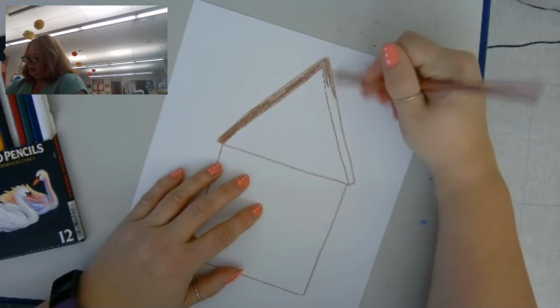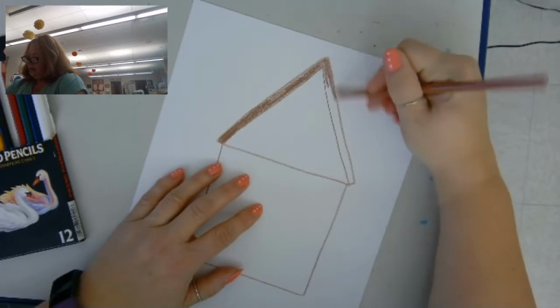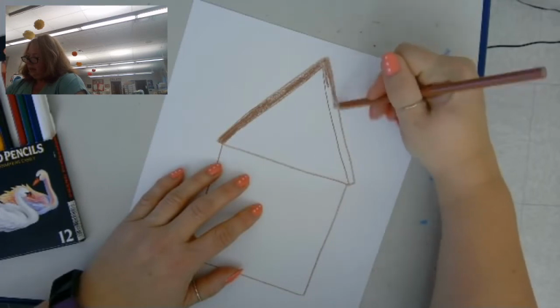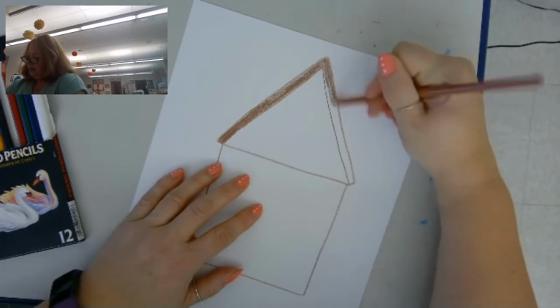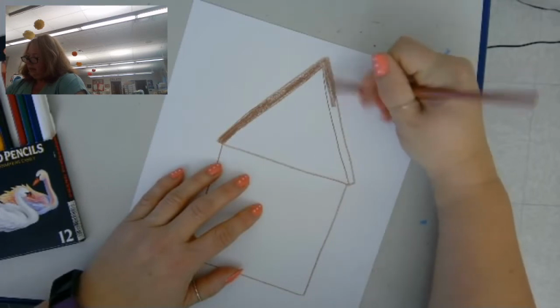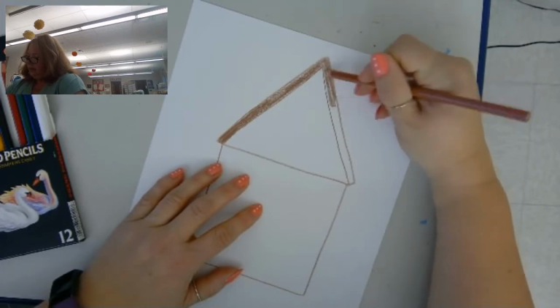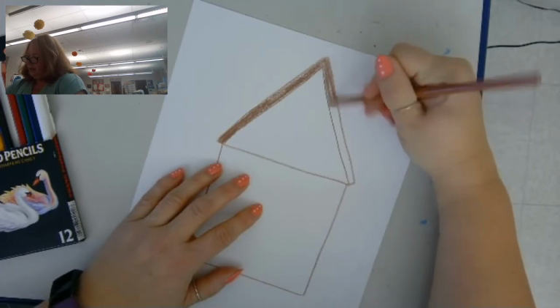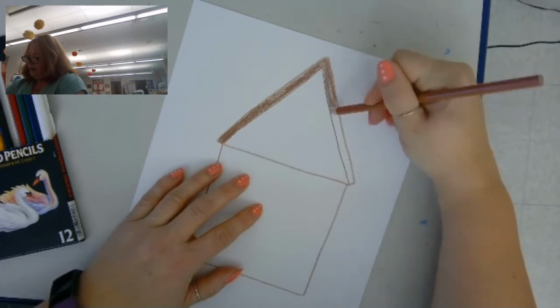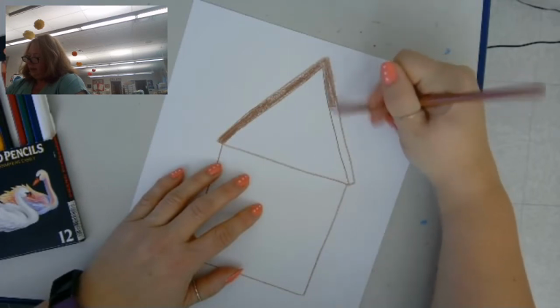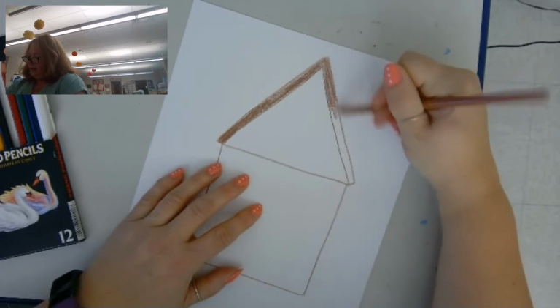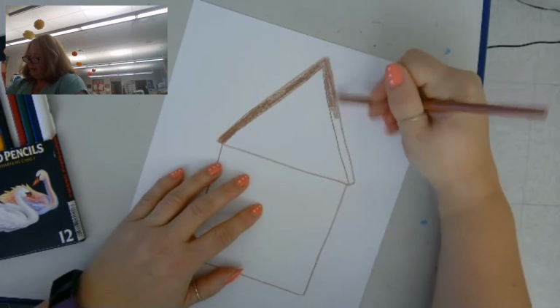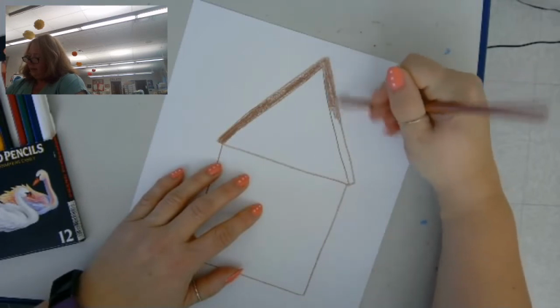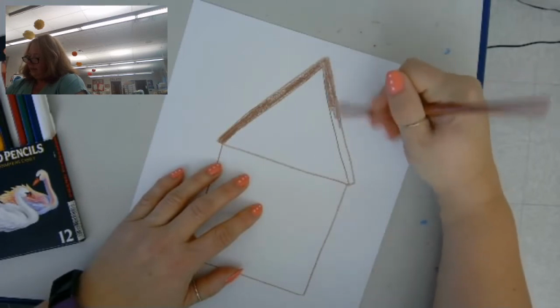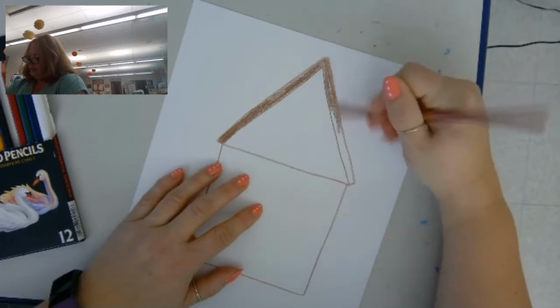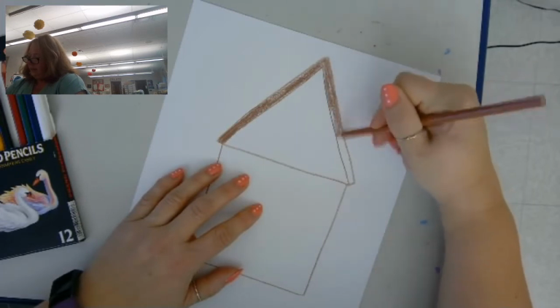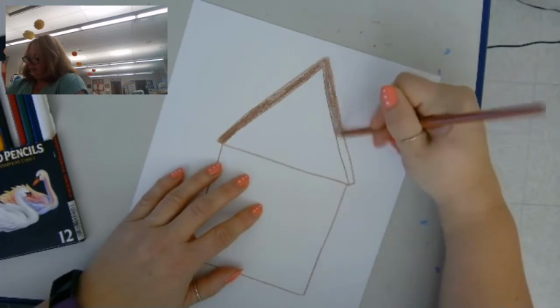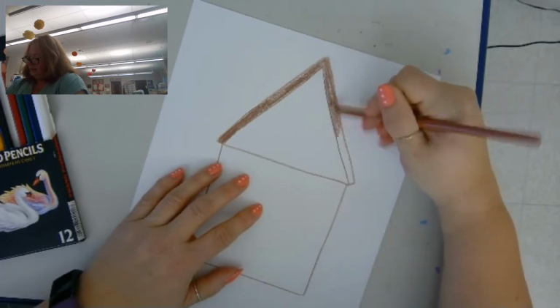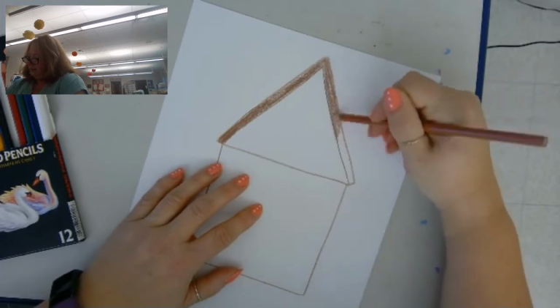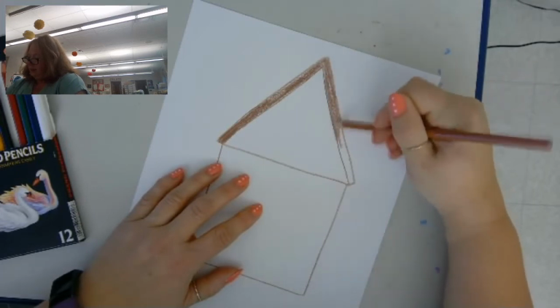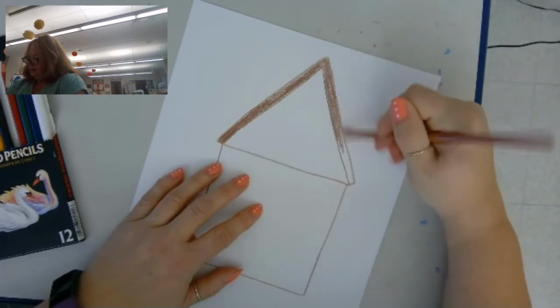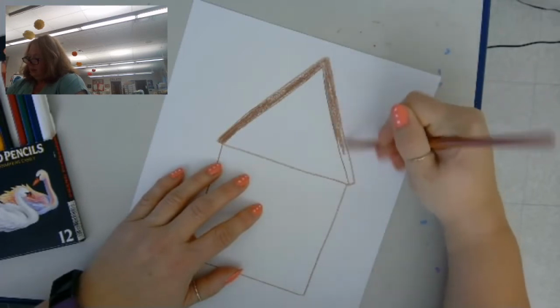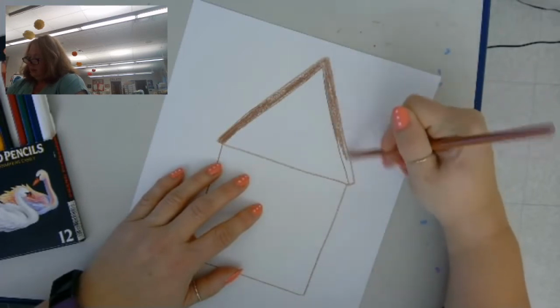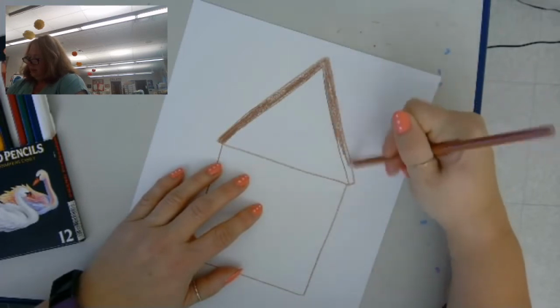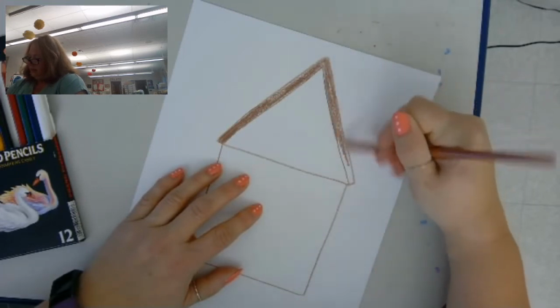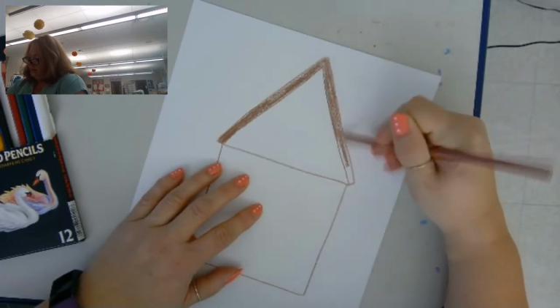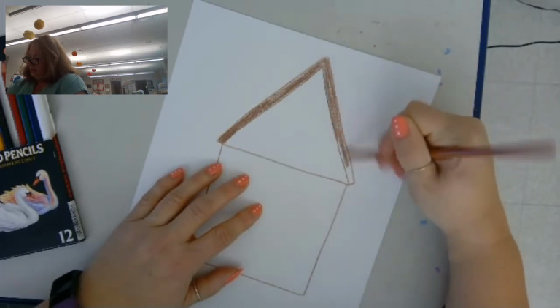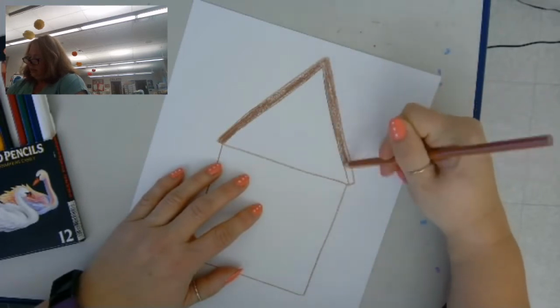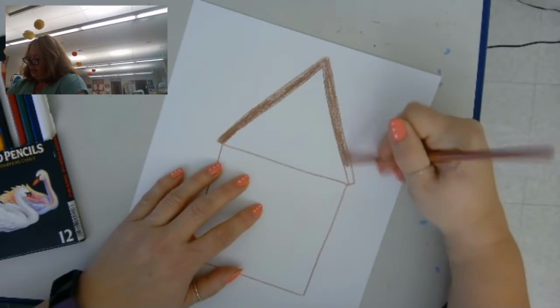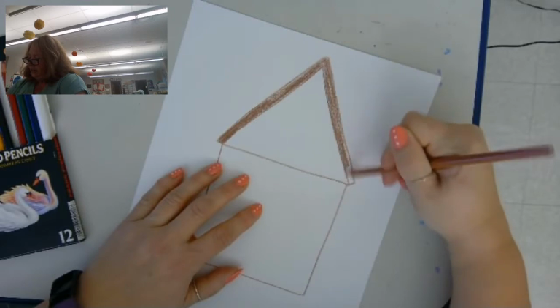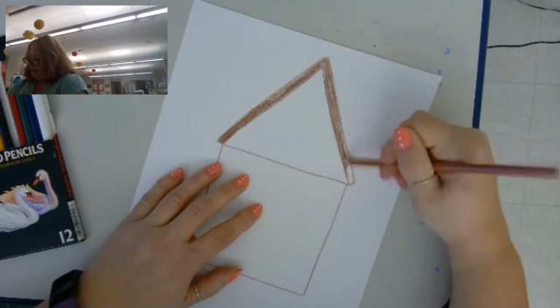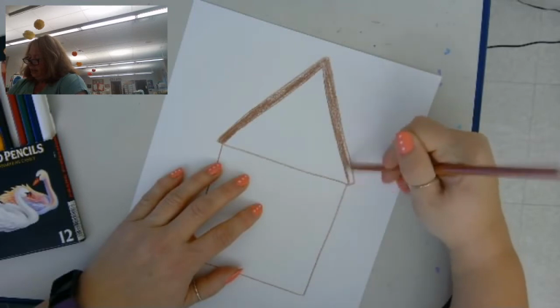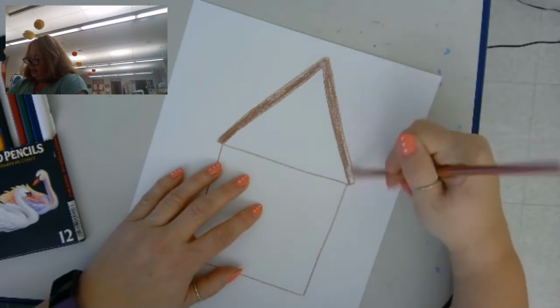Now I'm going to color this part in. I'm using brown, but you can use any color you like.